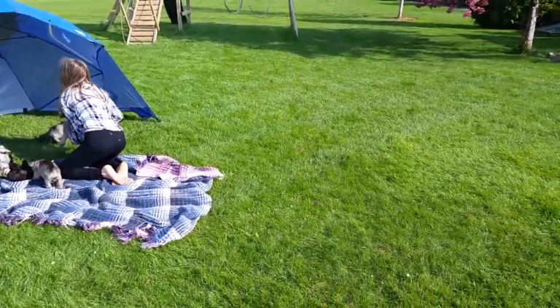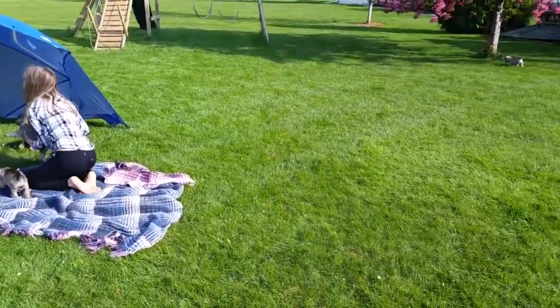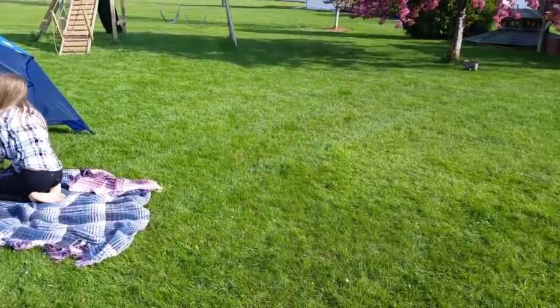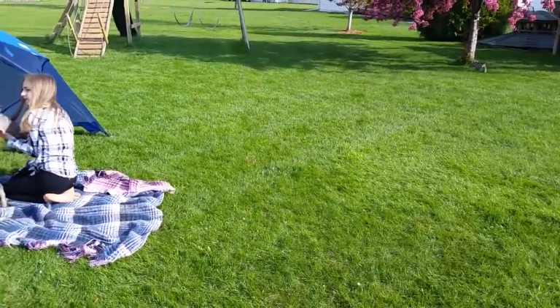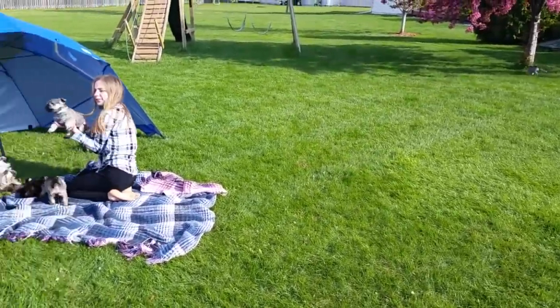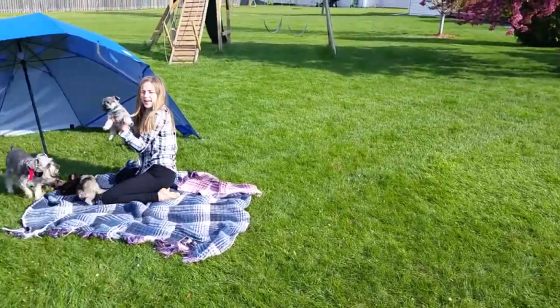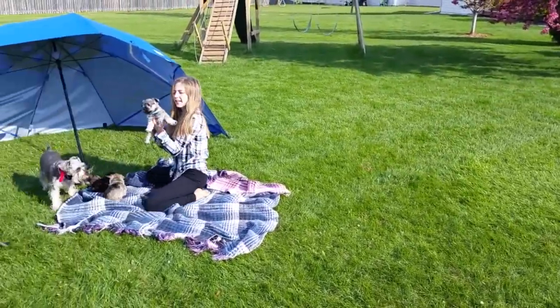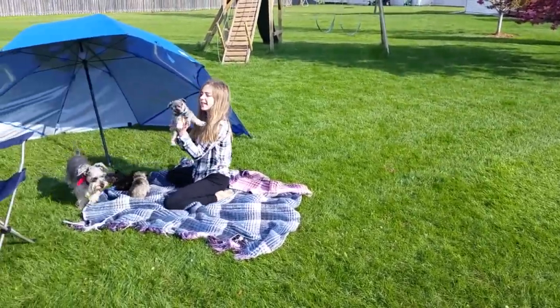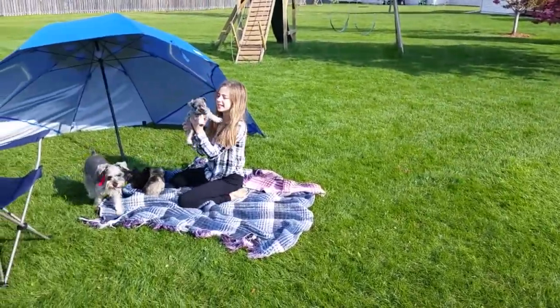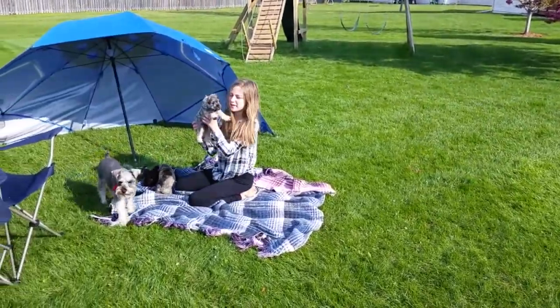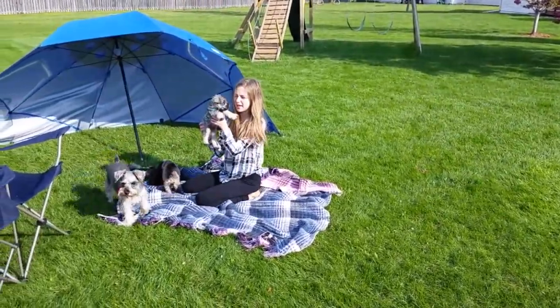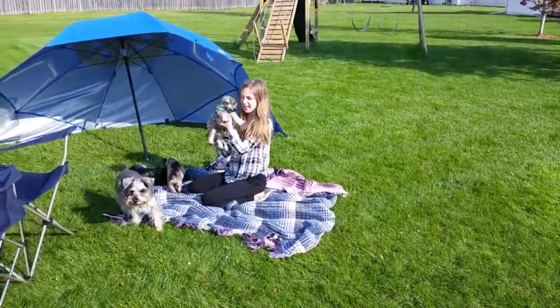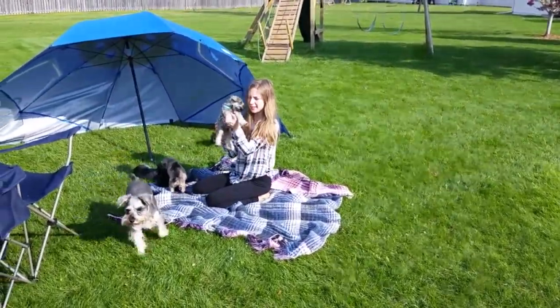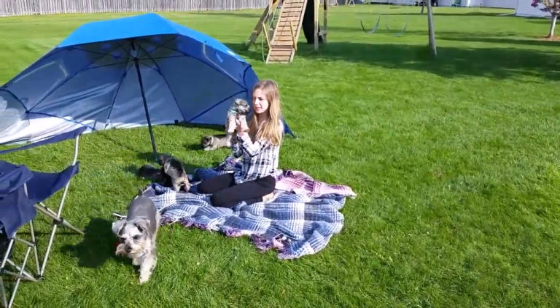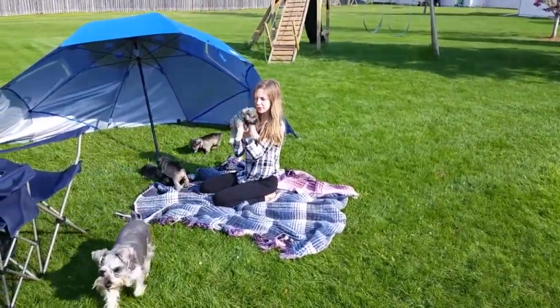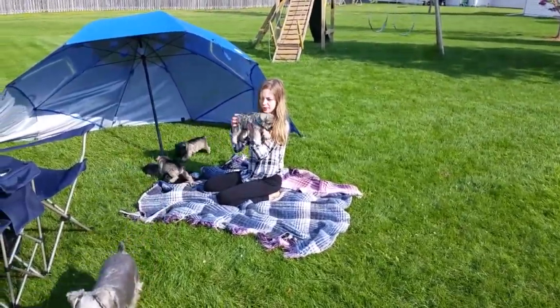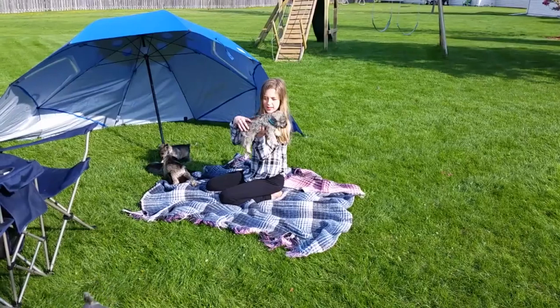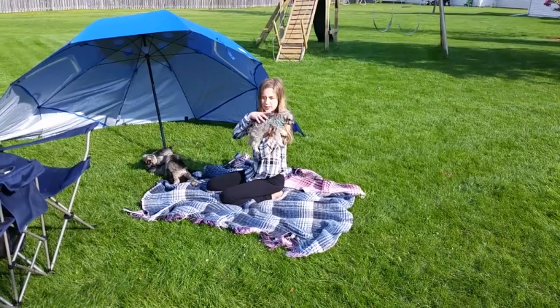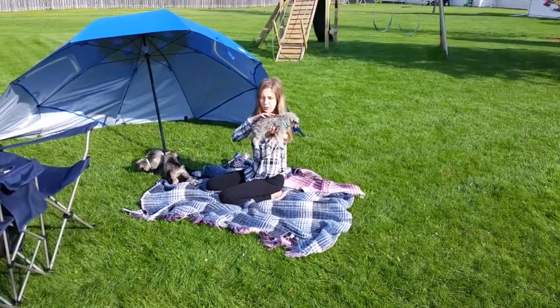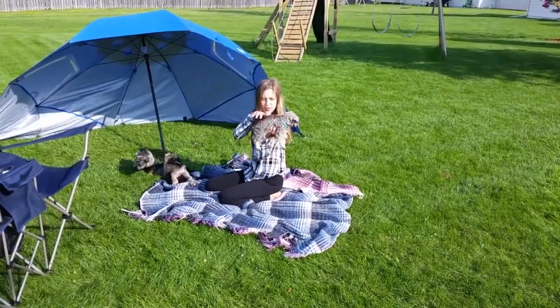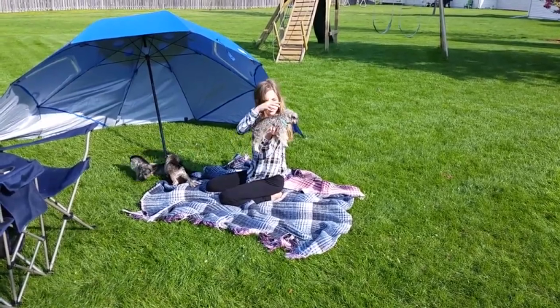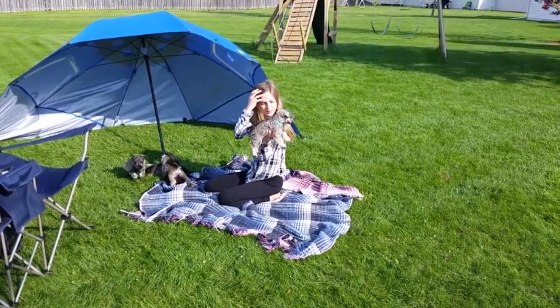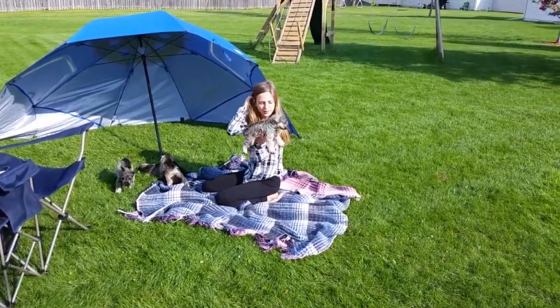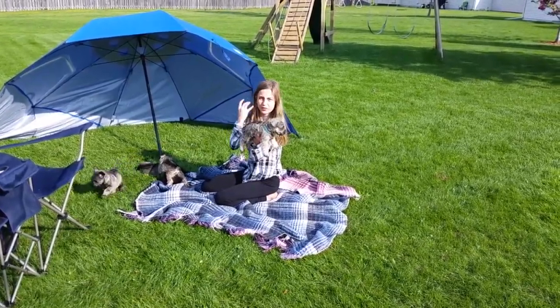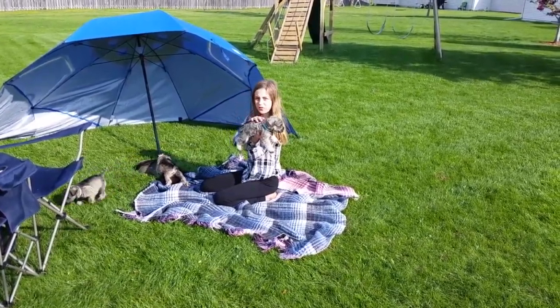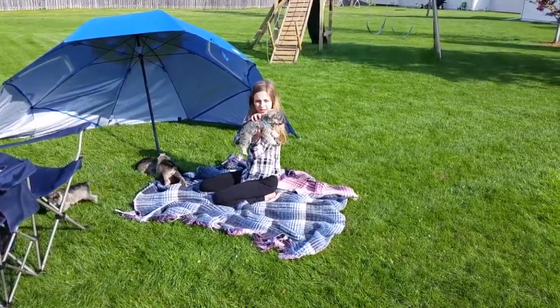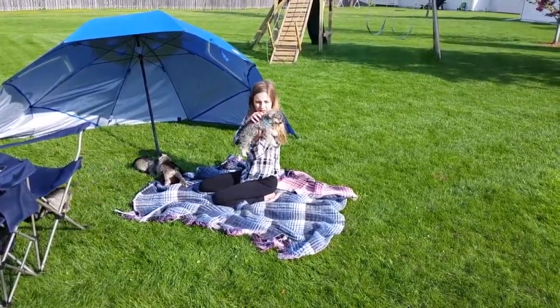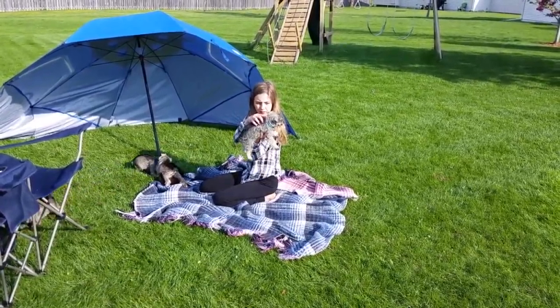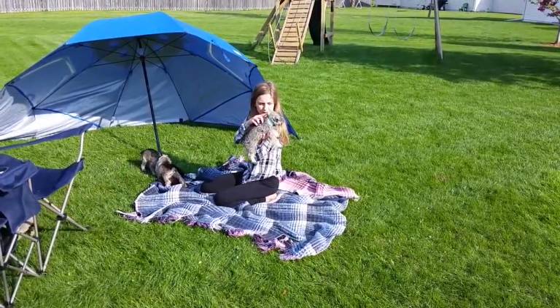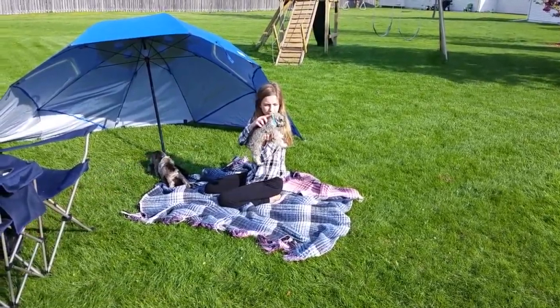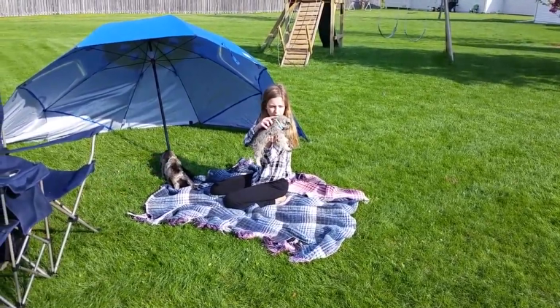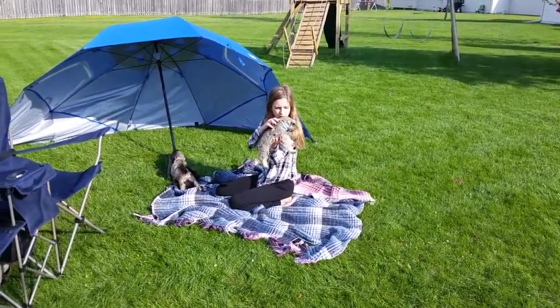This is Finn, he's a male, and he's not sold yet, so look for Finn in the light blue collar.